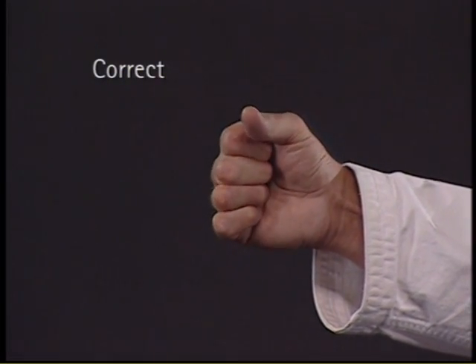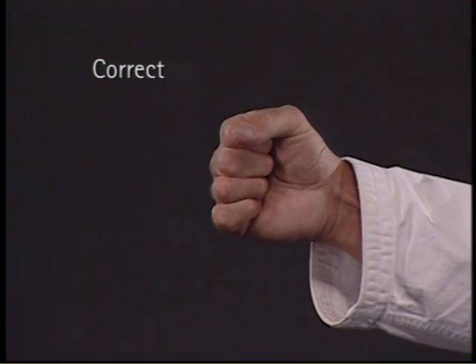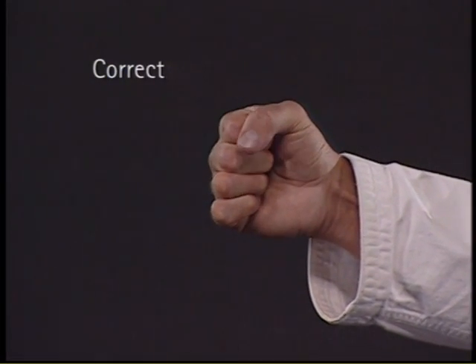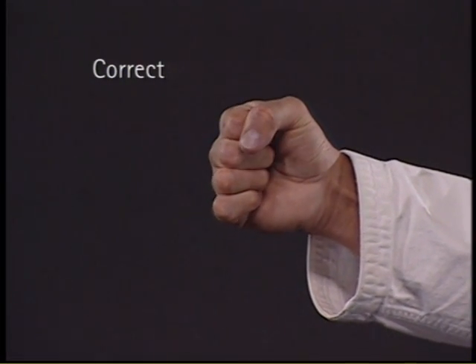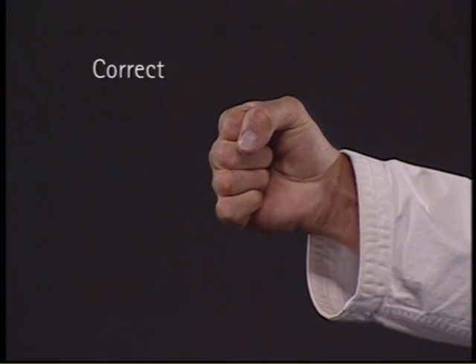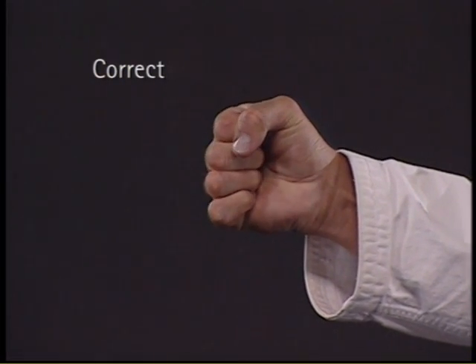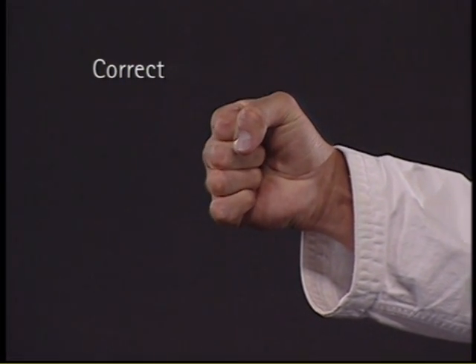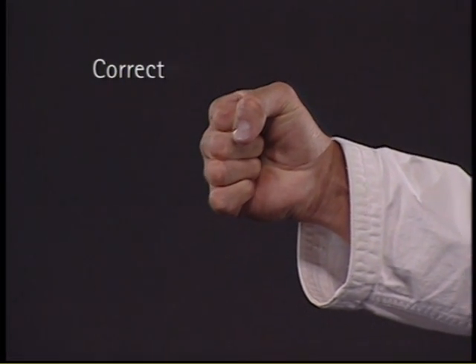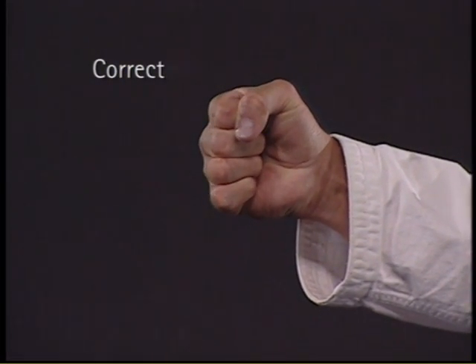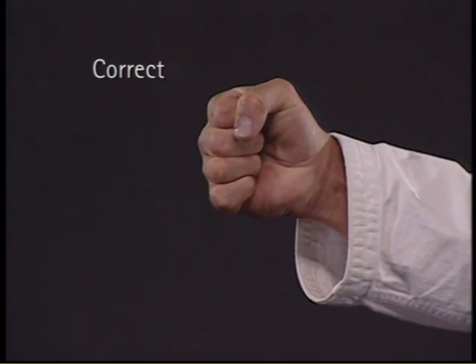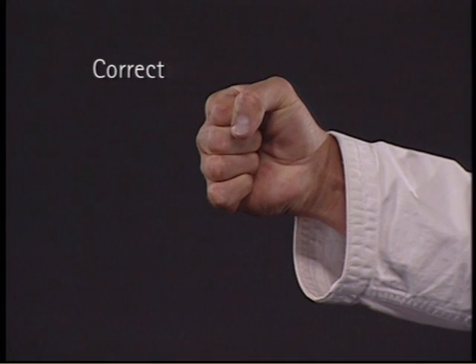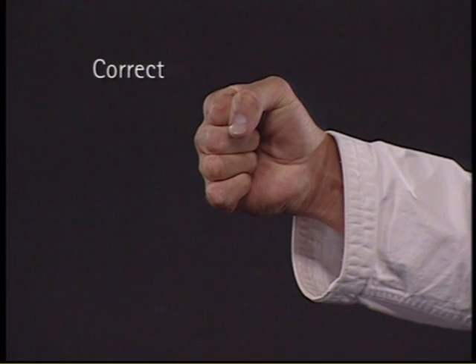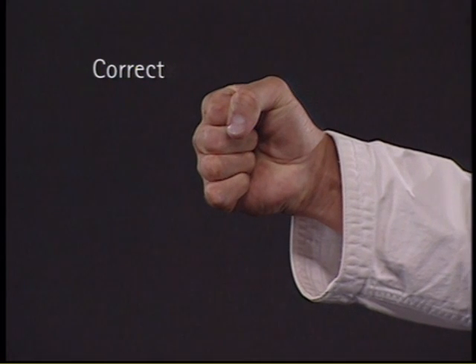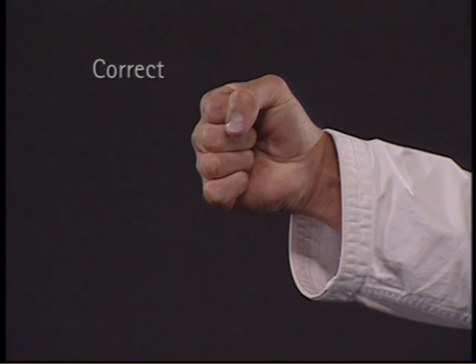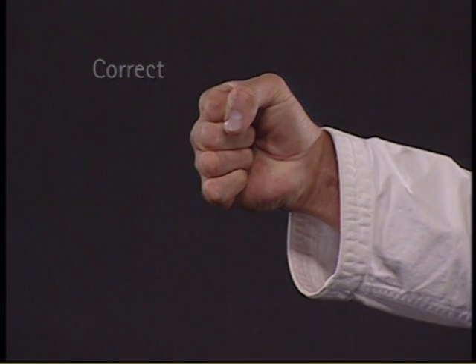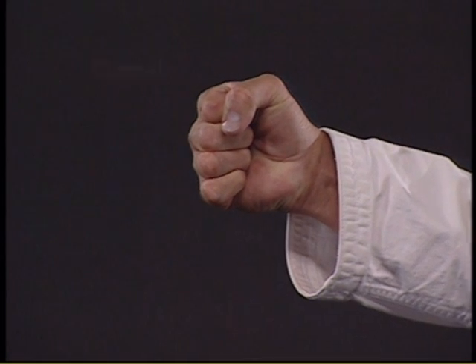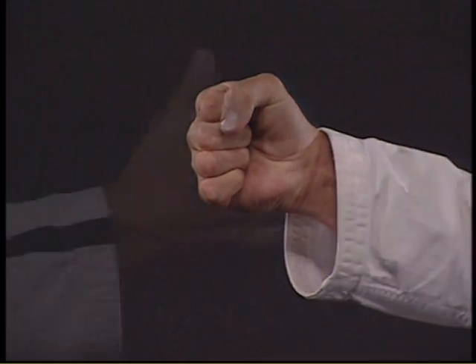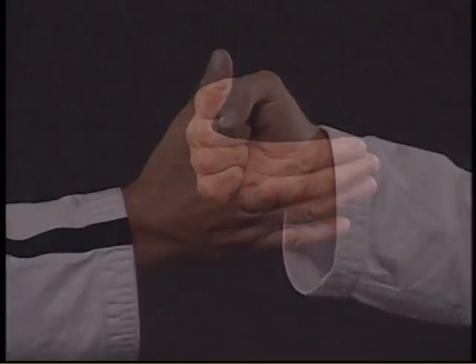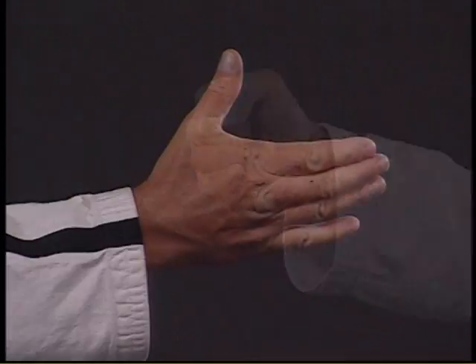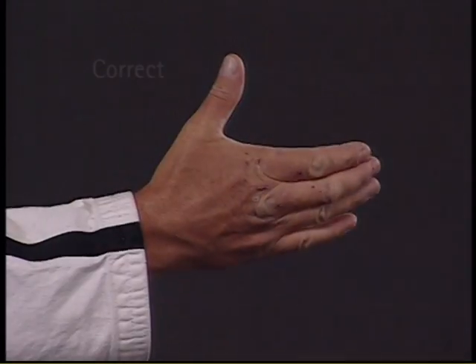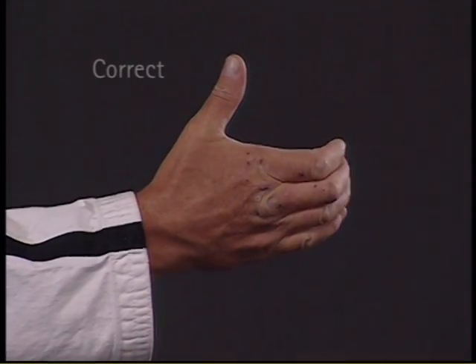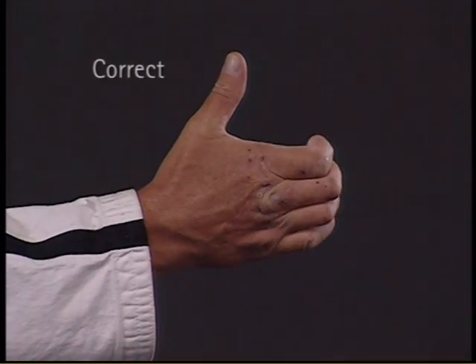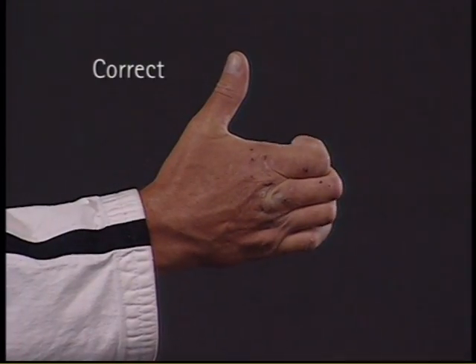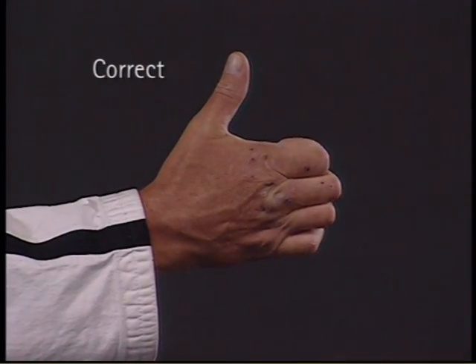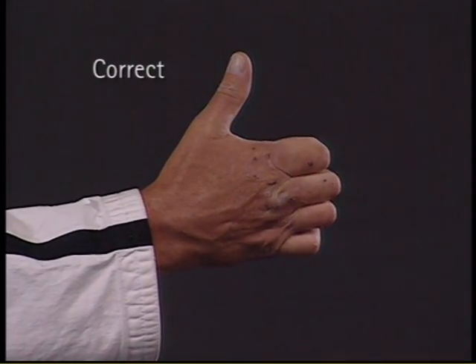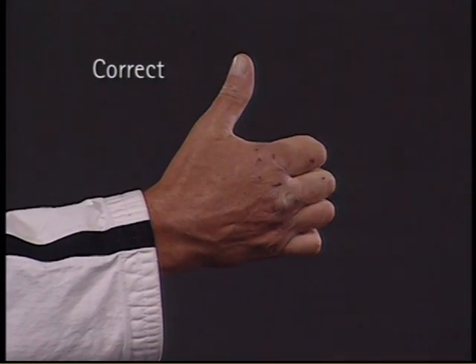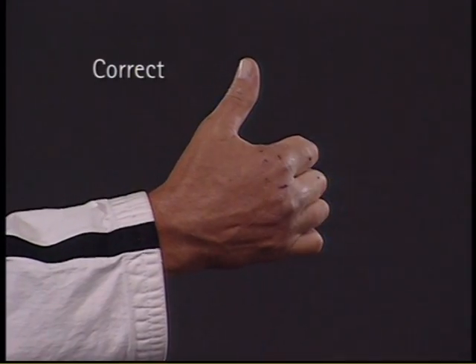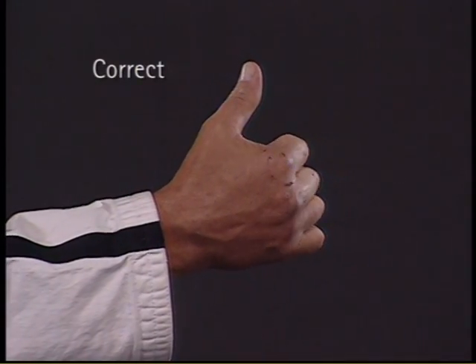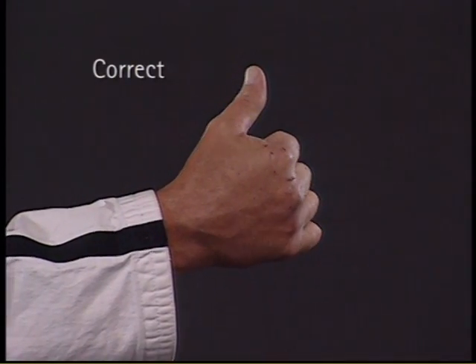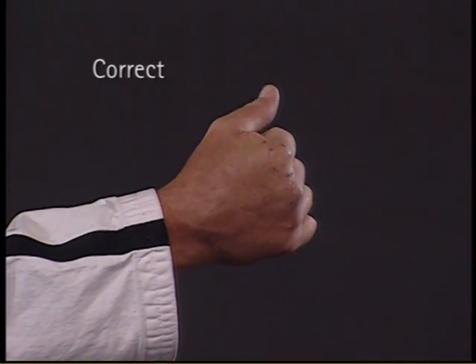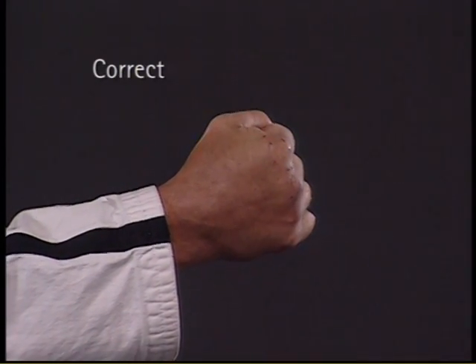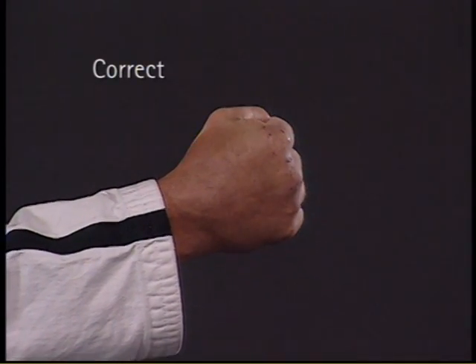Roll or bend the fingers into the palm, then lay the thumb across the index and middle finger, locking them into place.